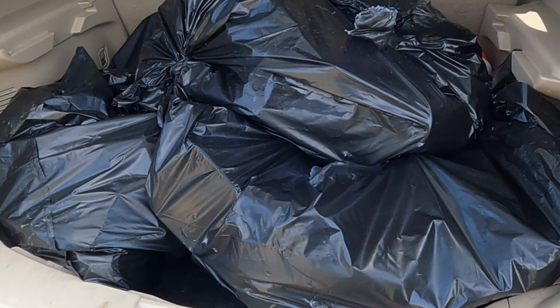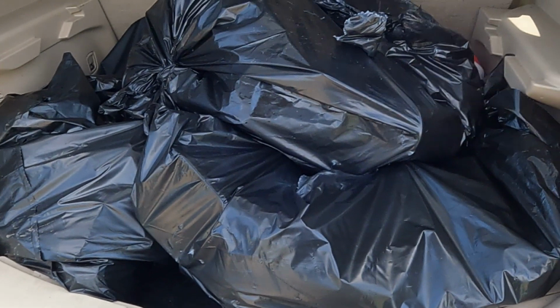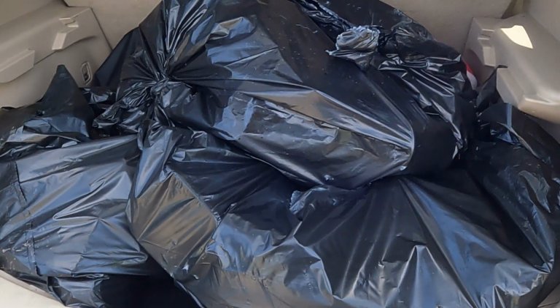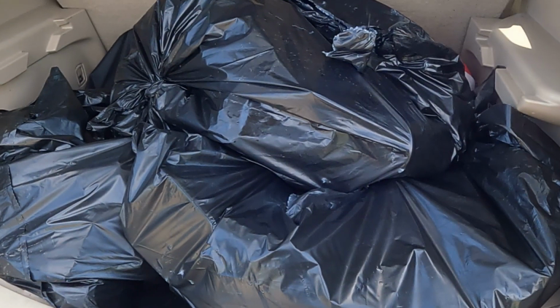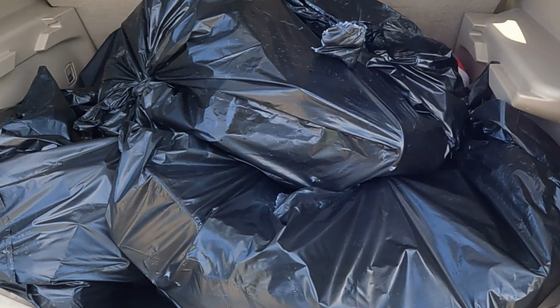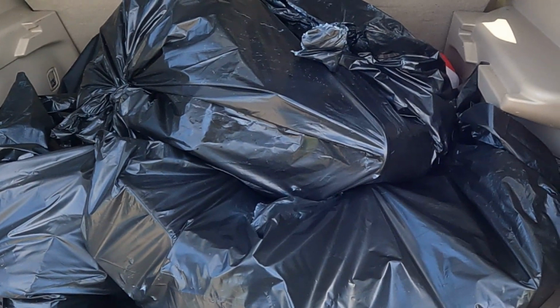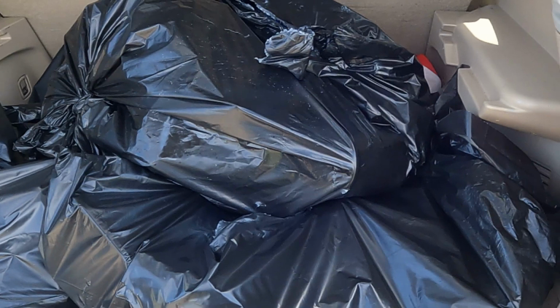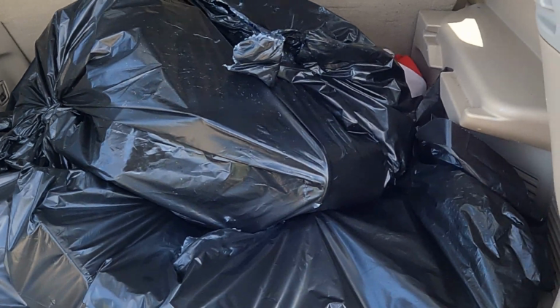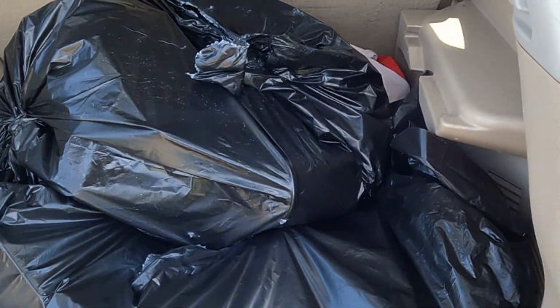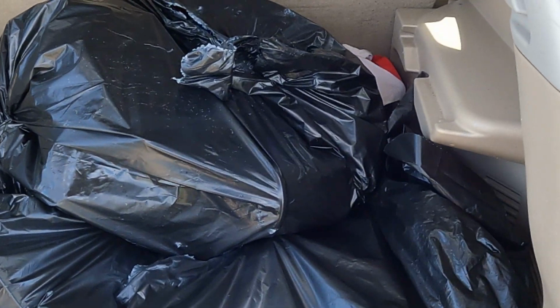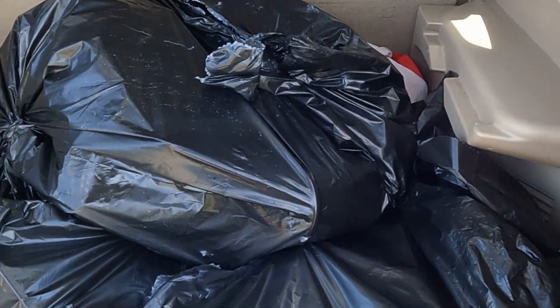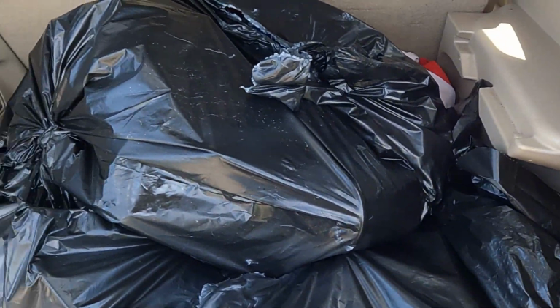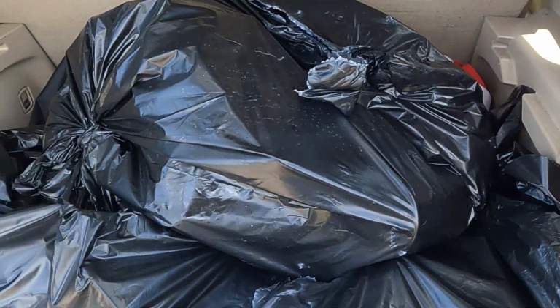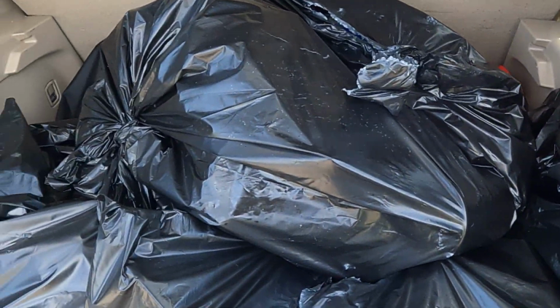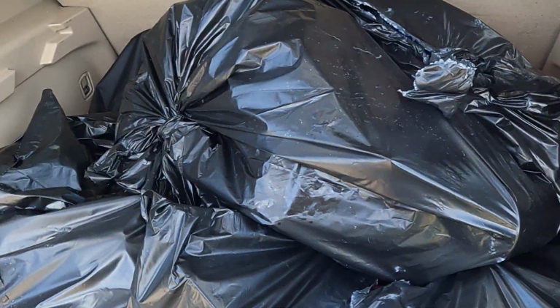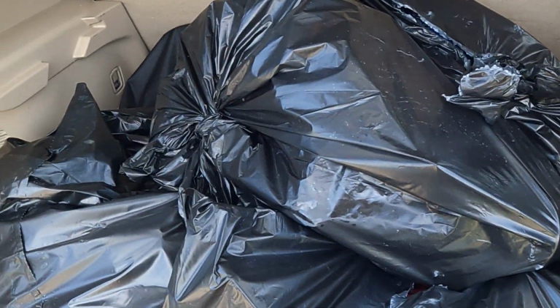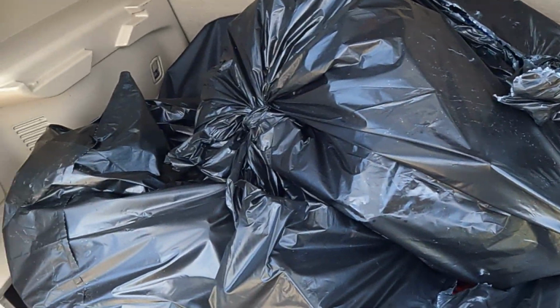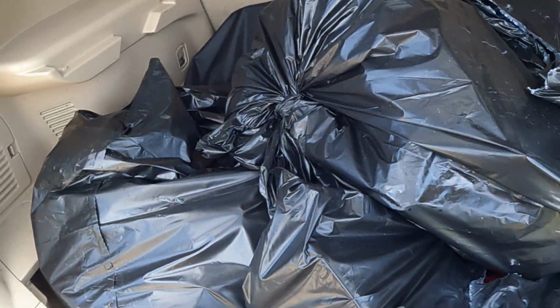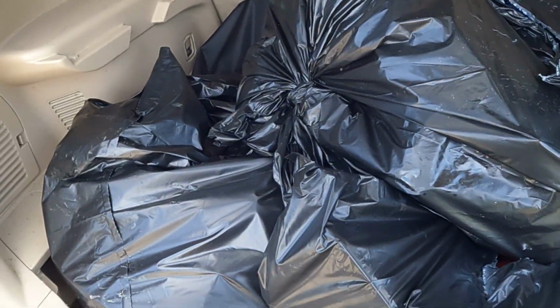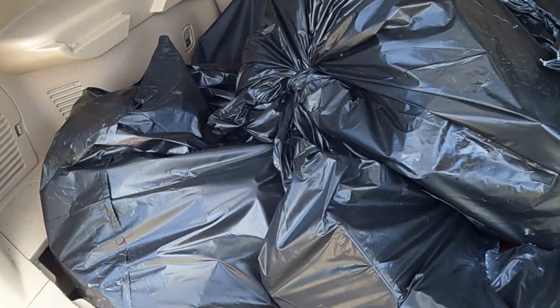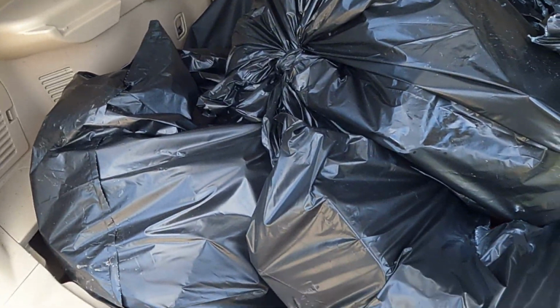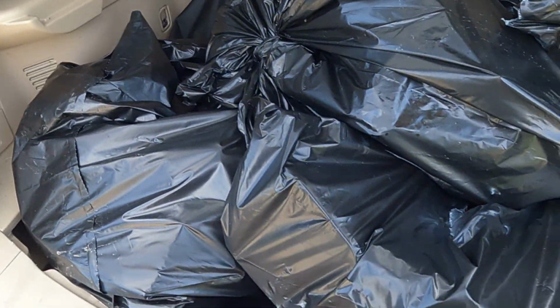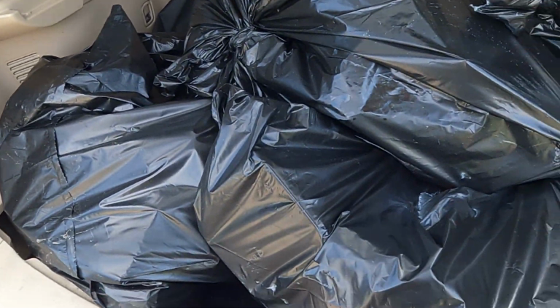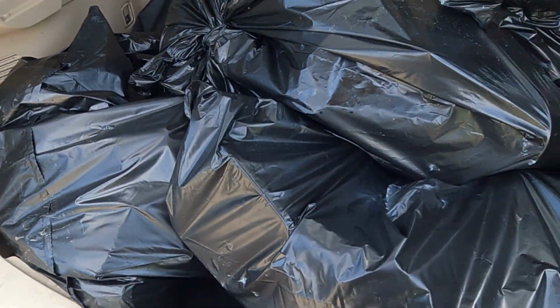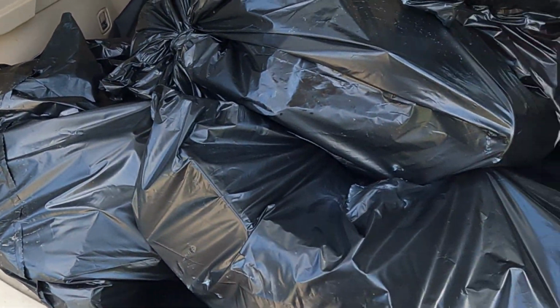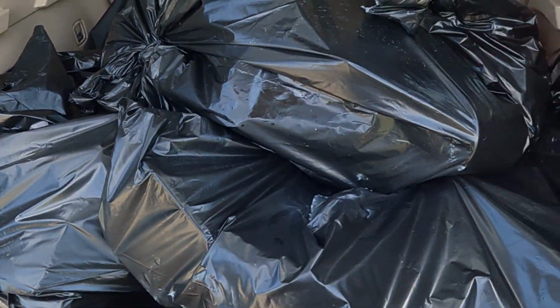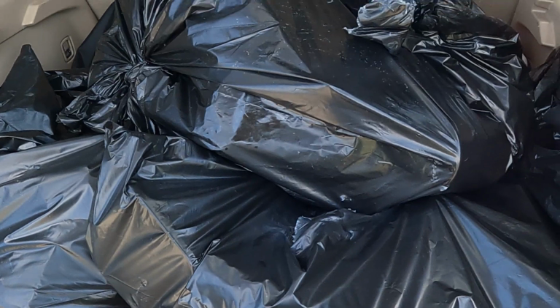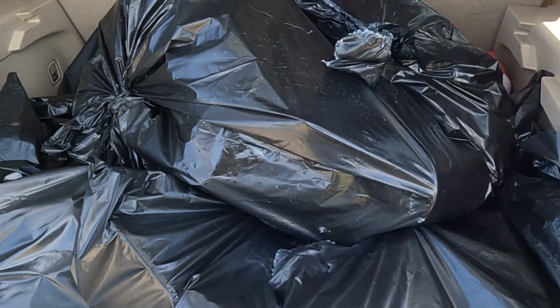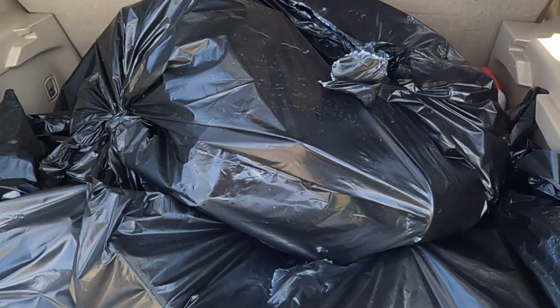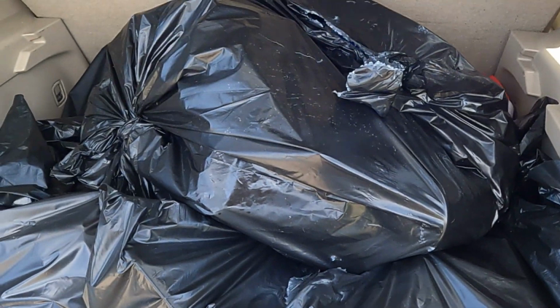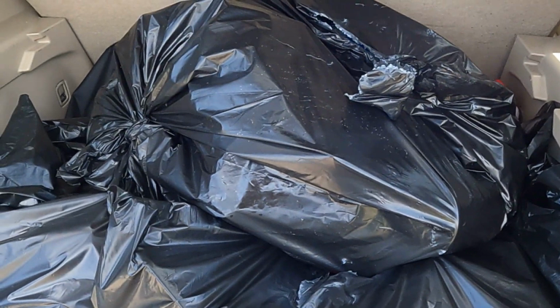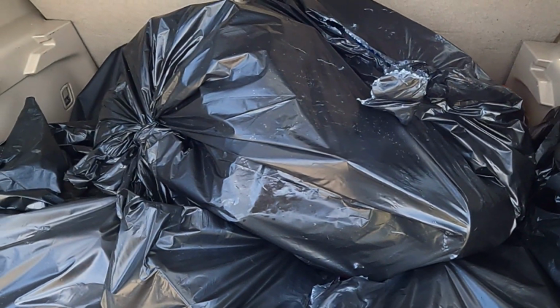Hey guys, we made a quick trip to DG on the way home from work and we found three more grab bags.